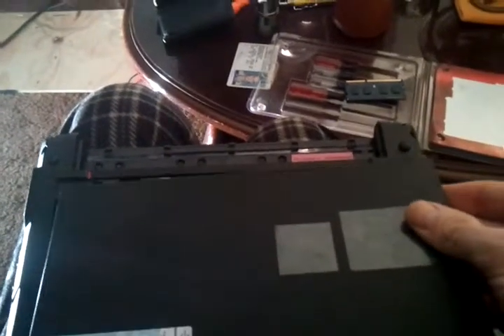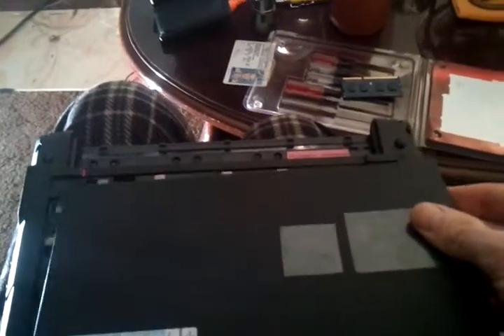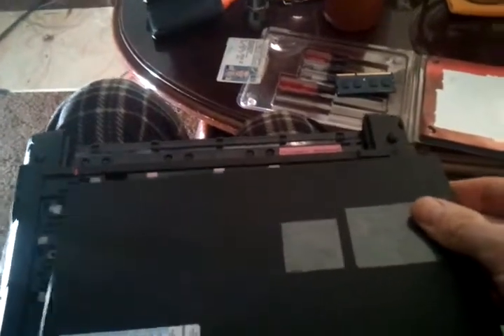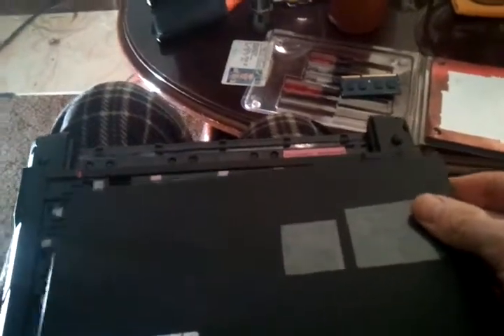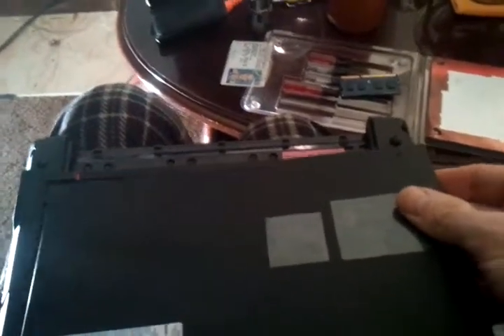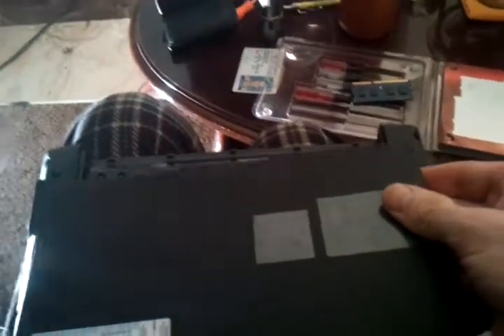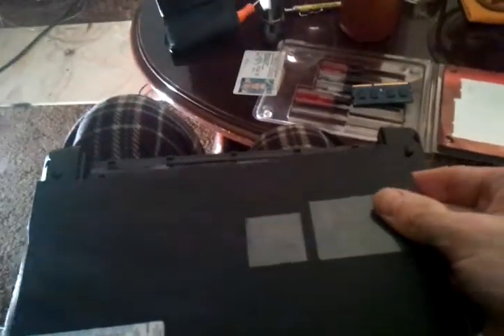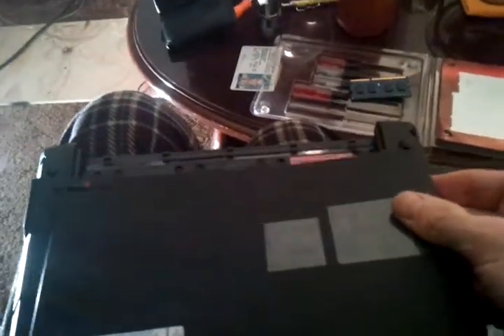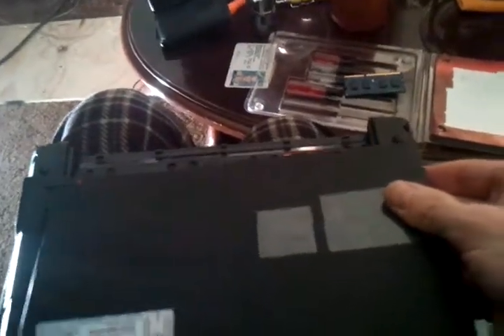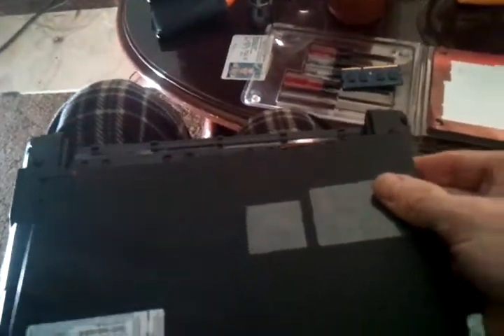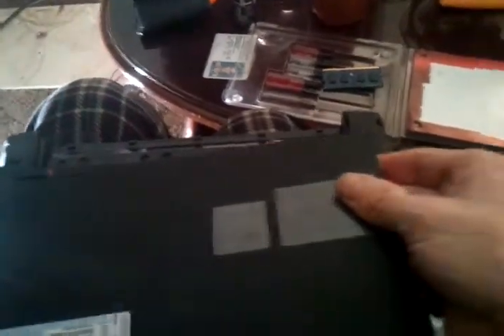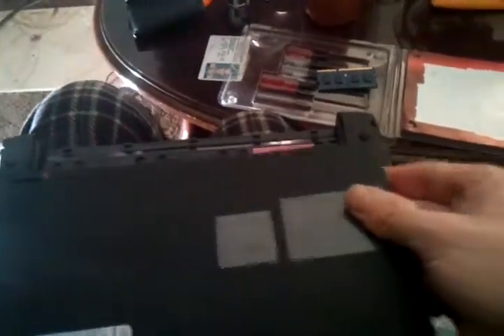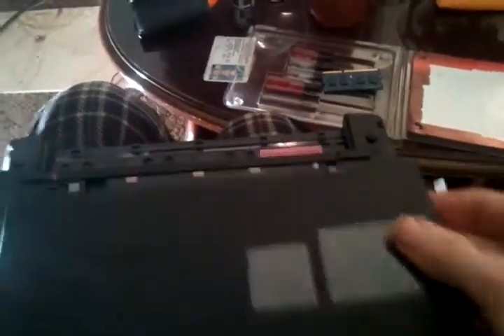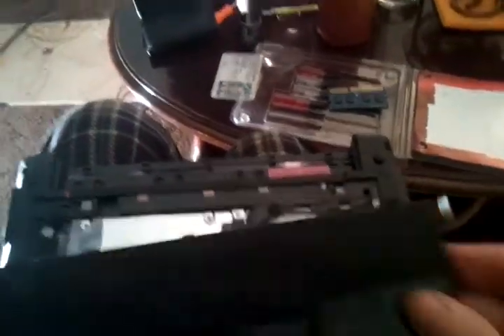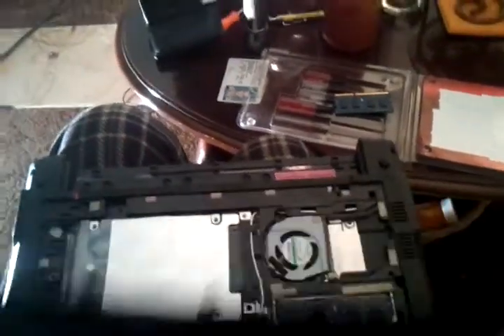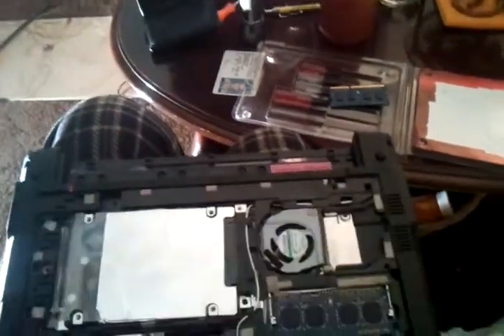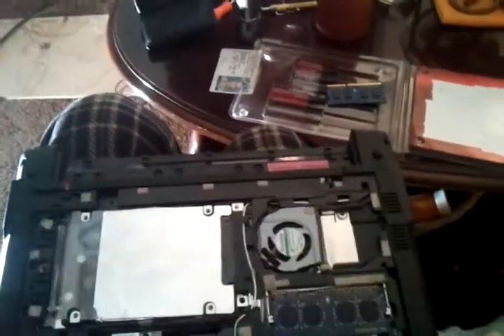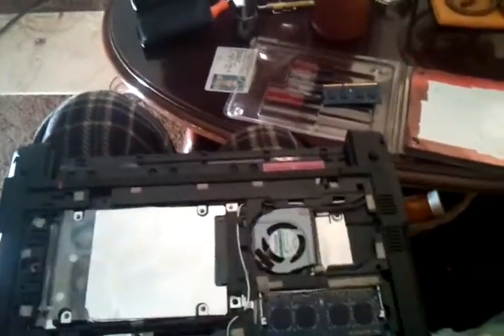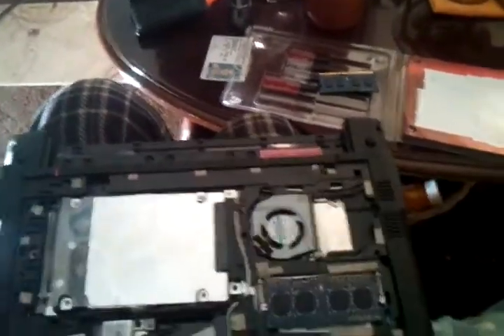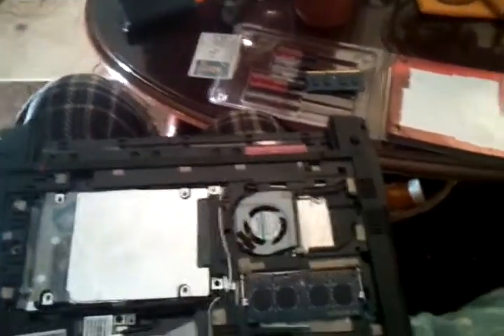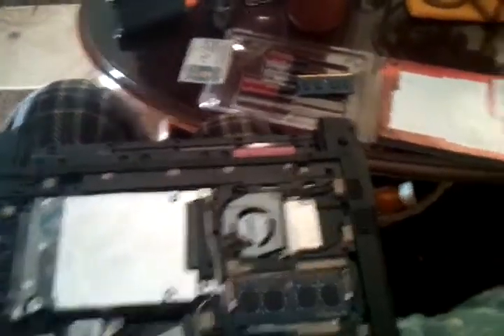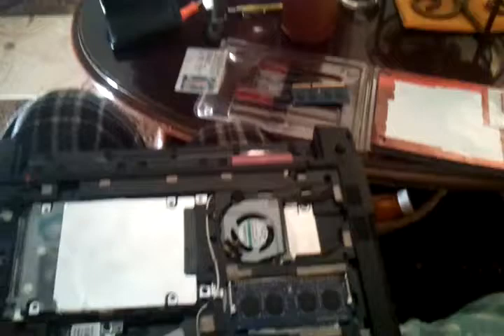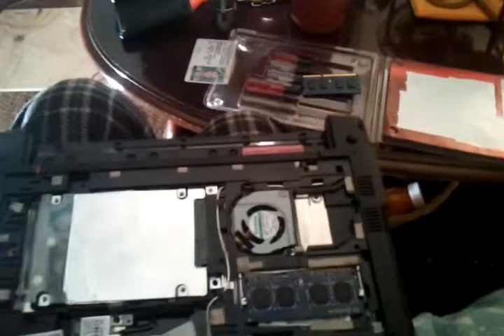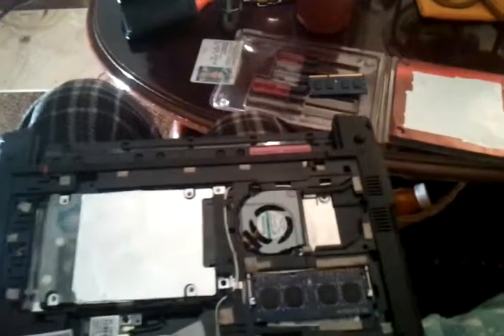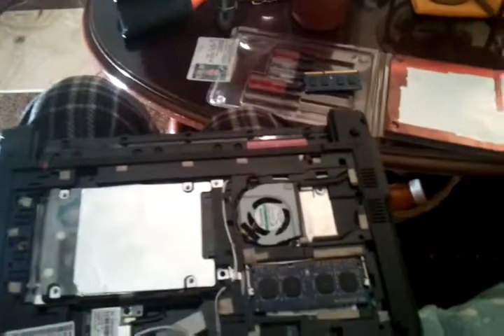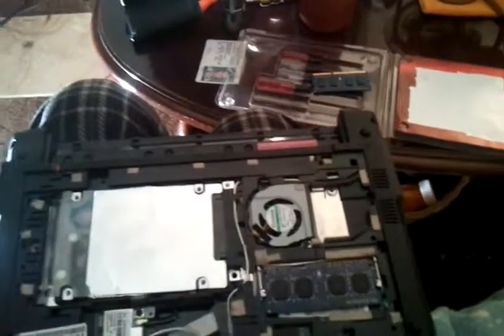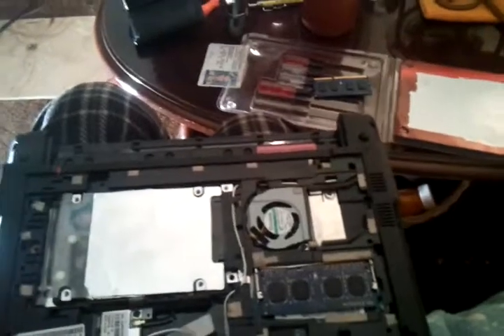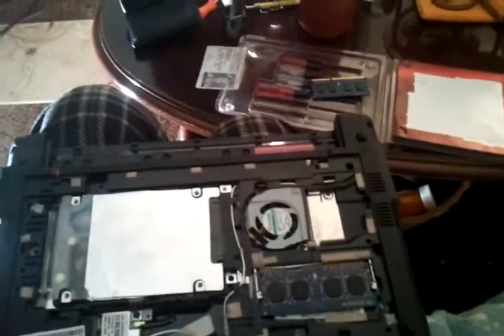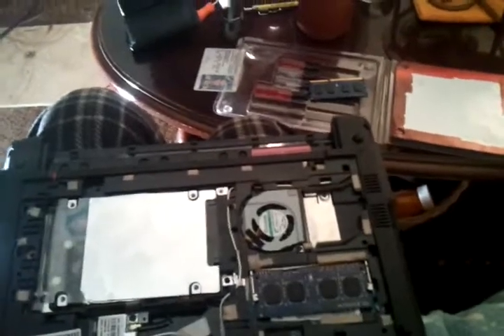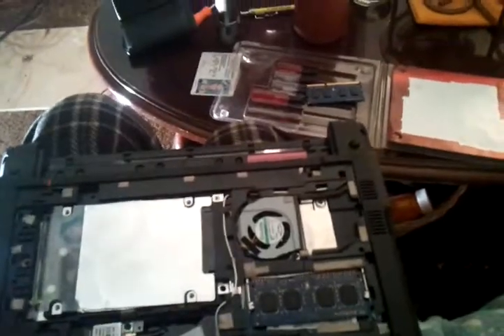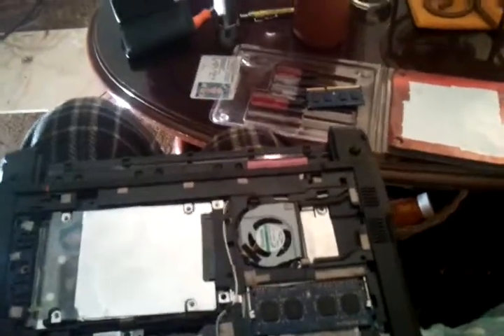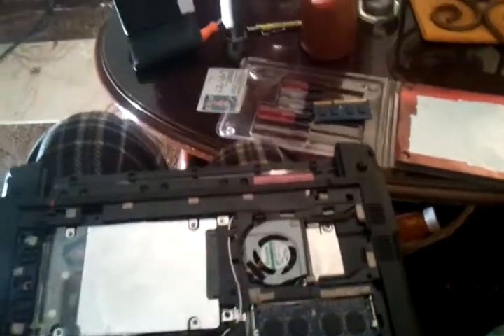To put it back together, just reverse taking it apart. And that's it — have a good day.